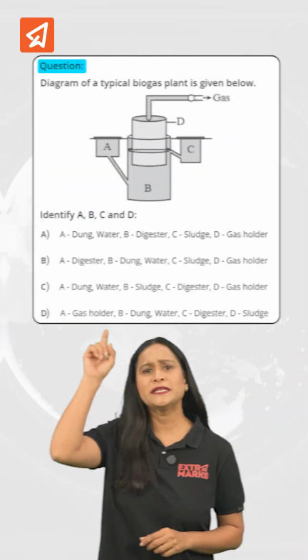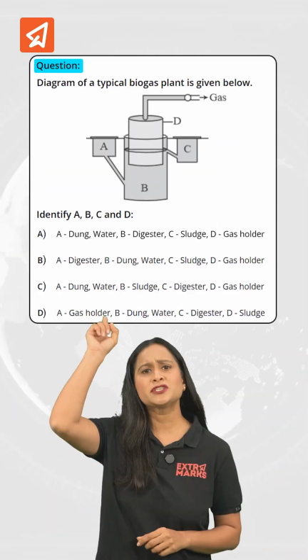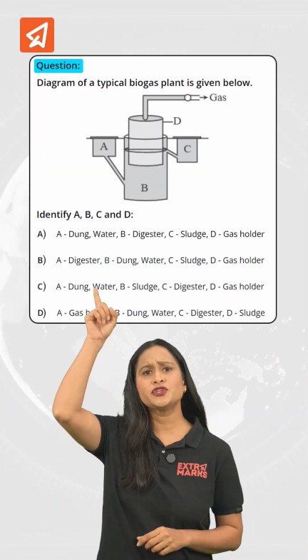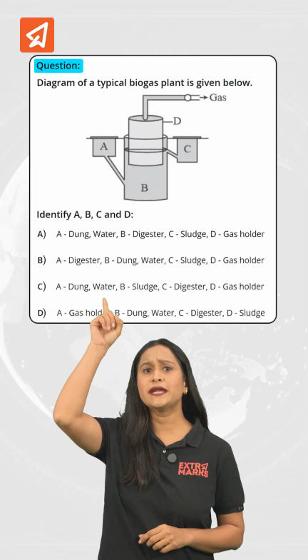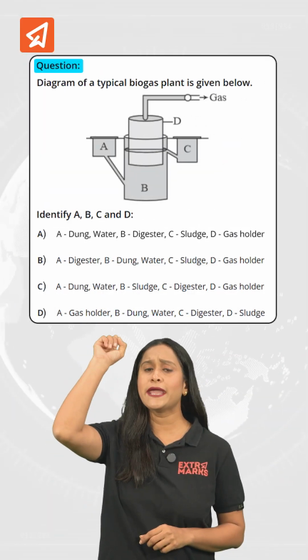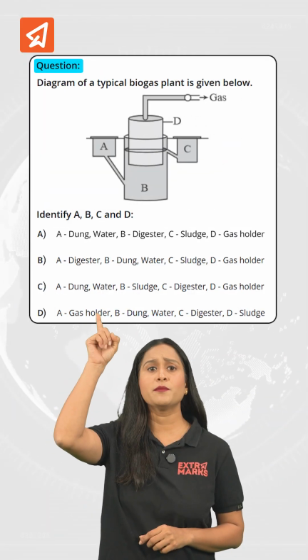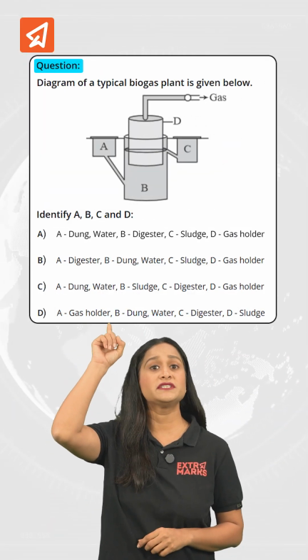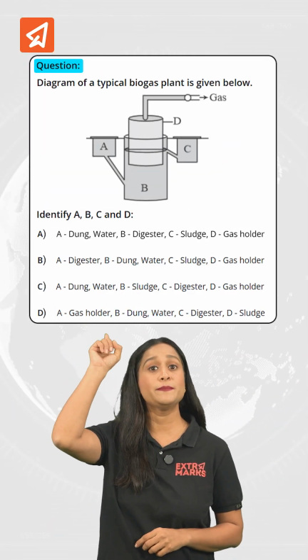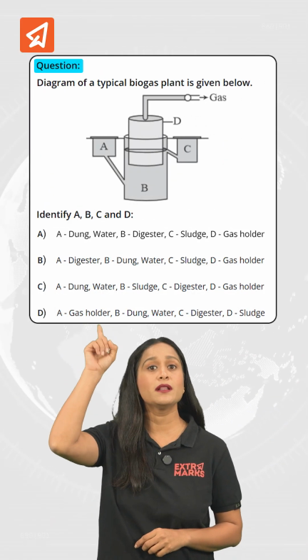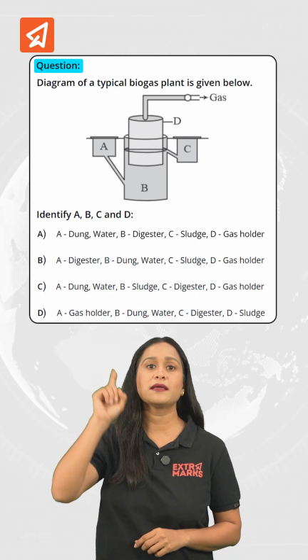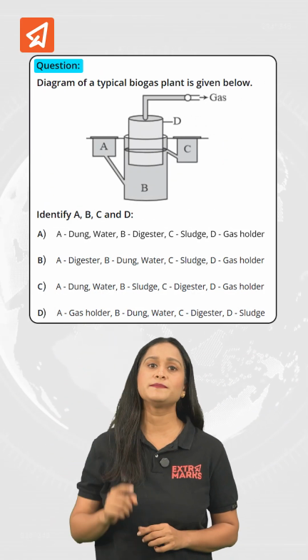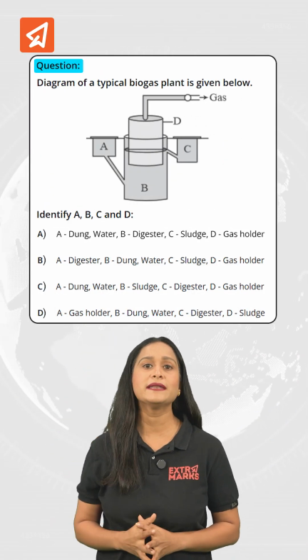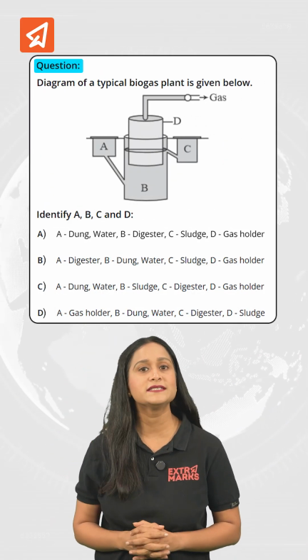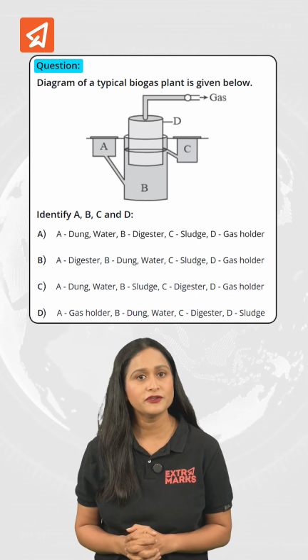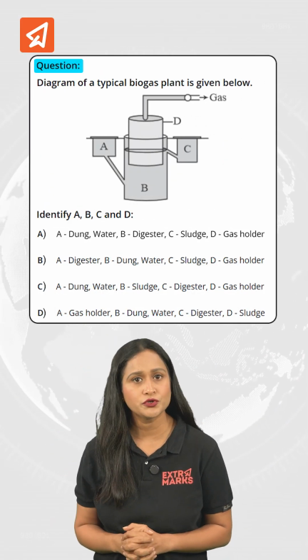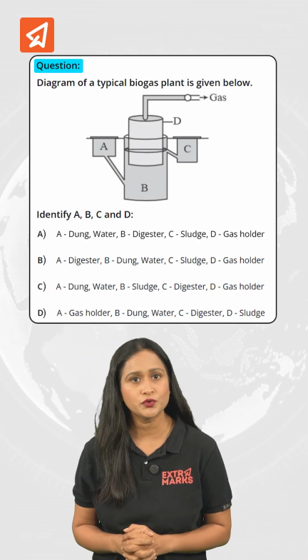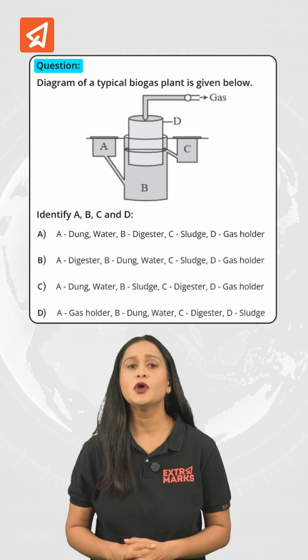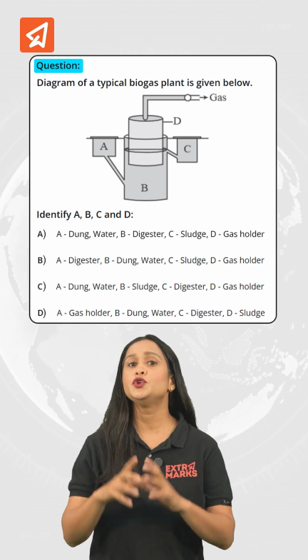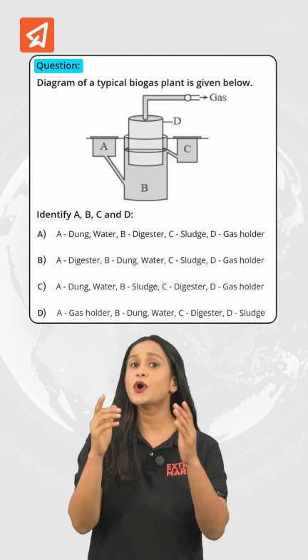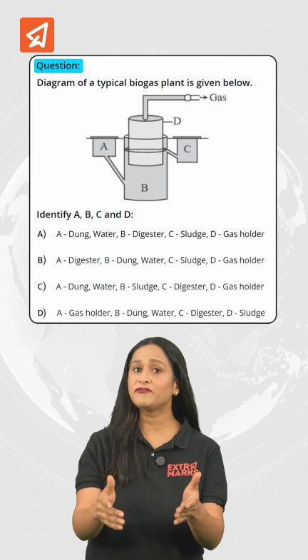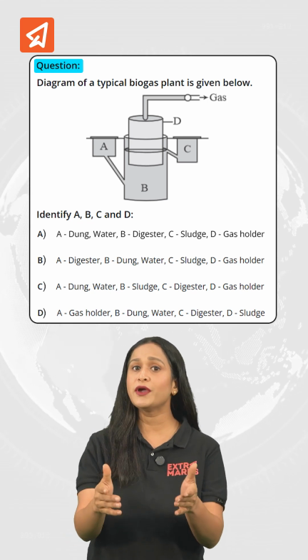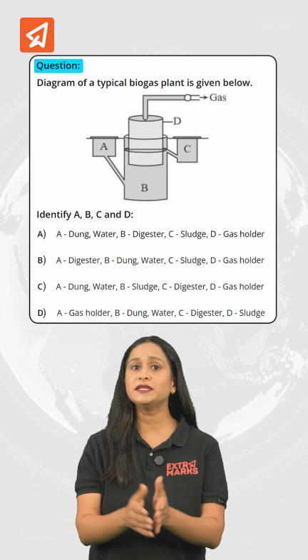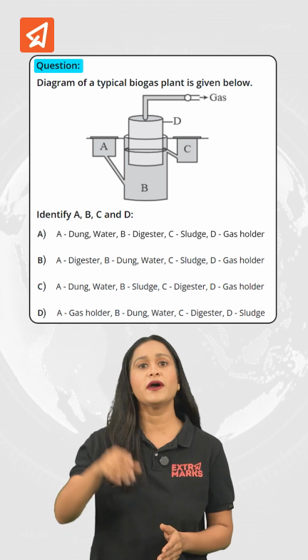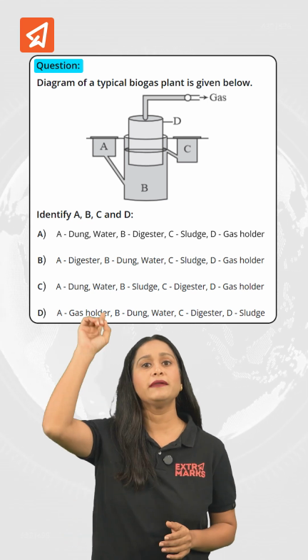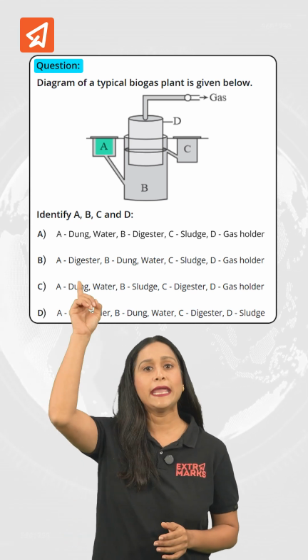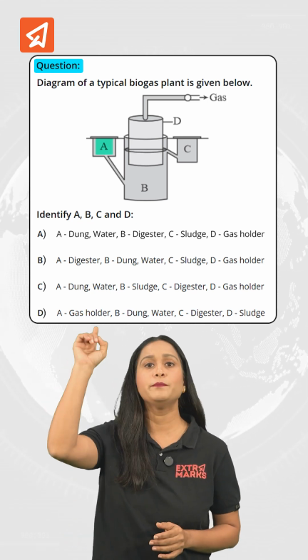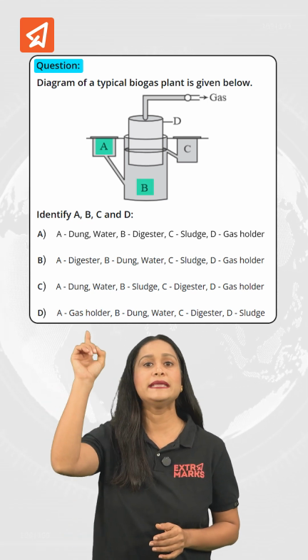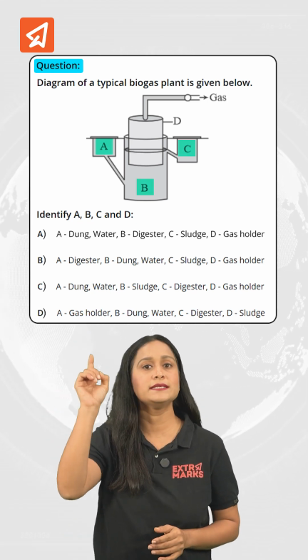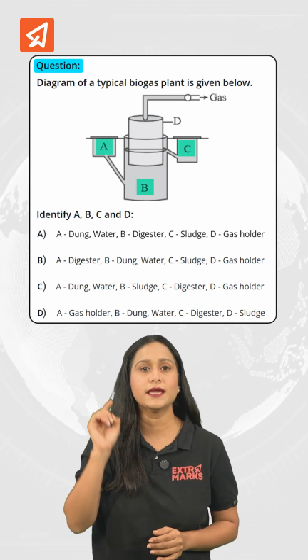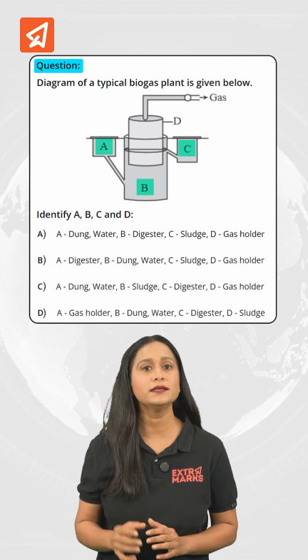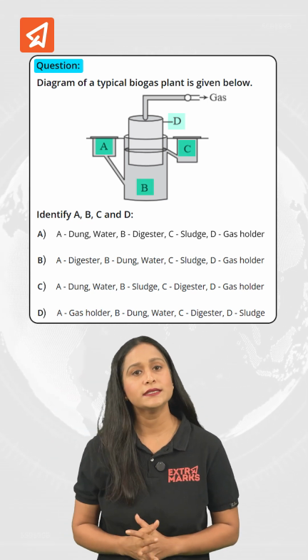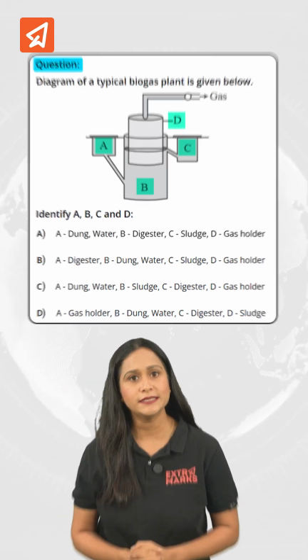In this question, a diagram of a typical biogas plant is given to you. You have to identify A, B, C, and D.